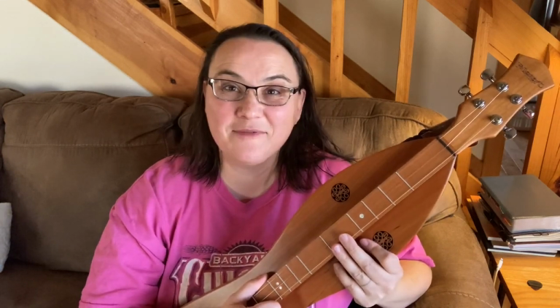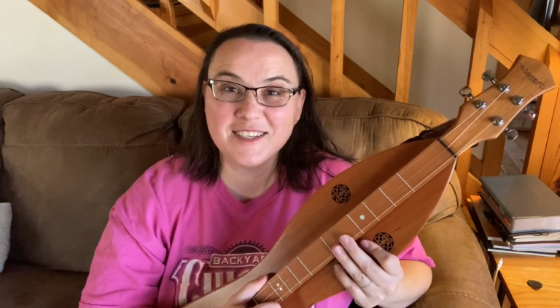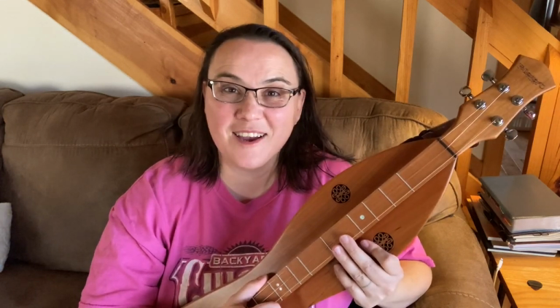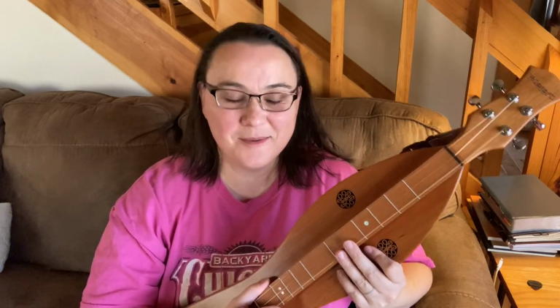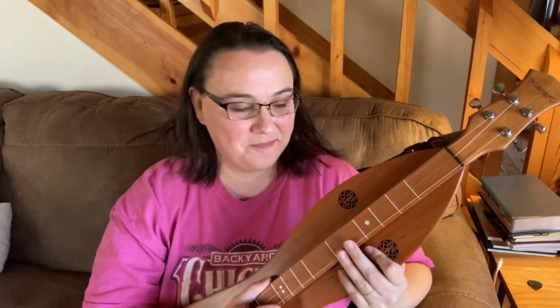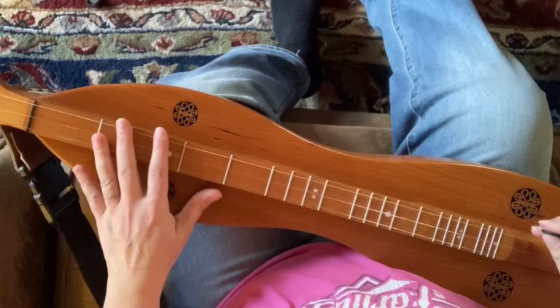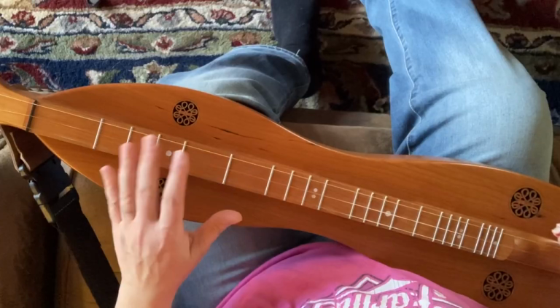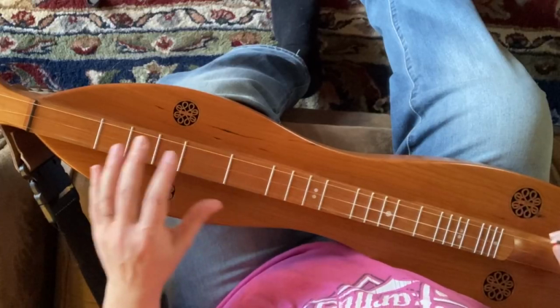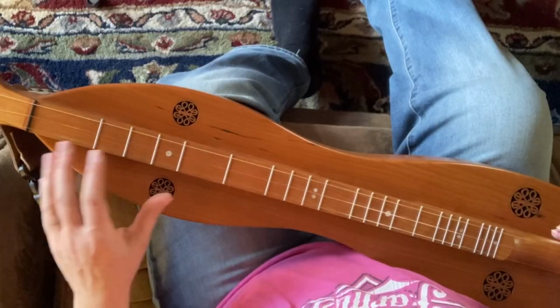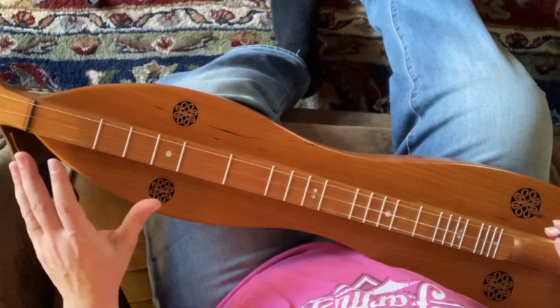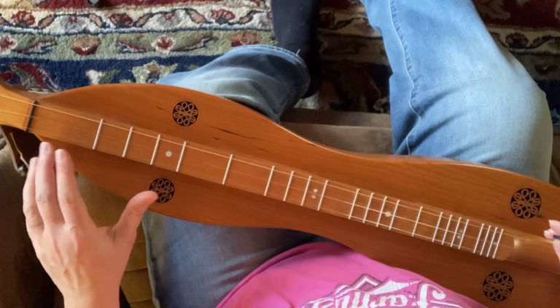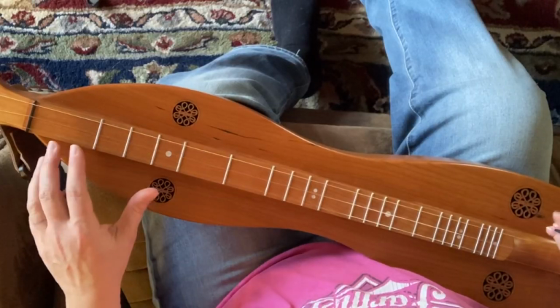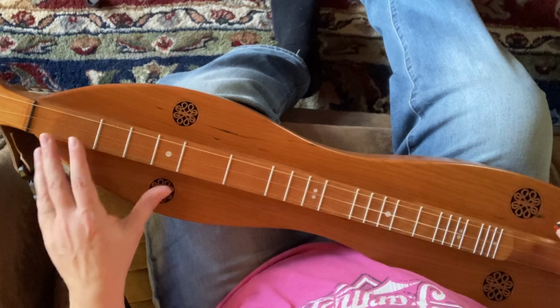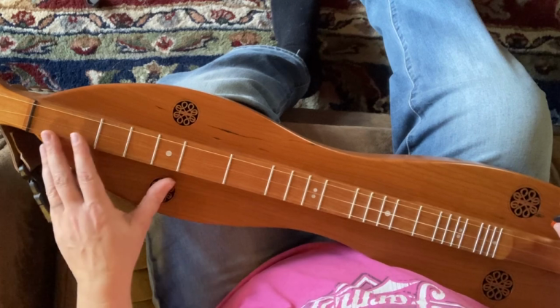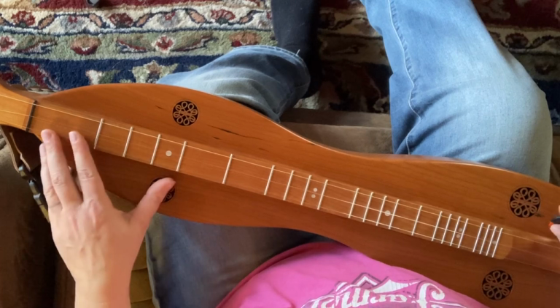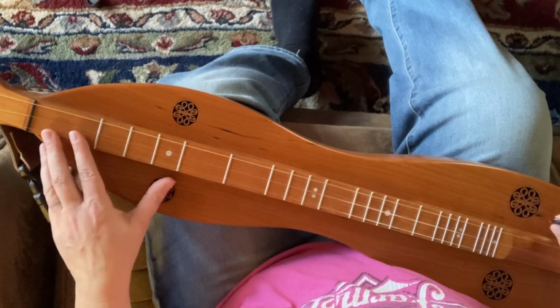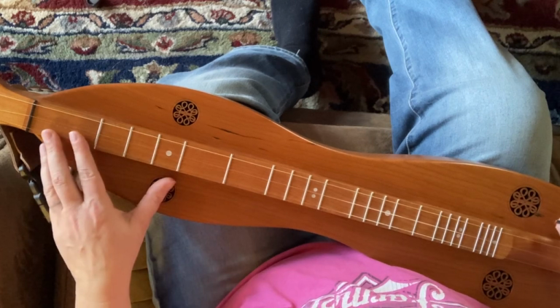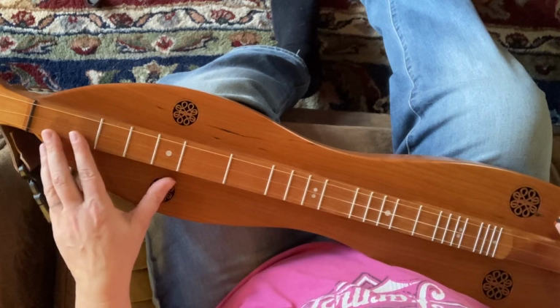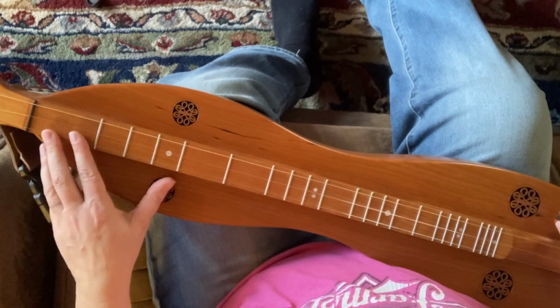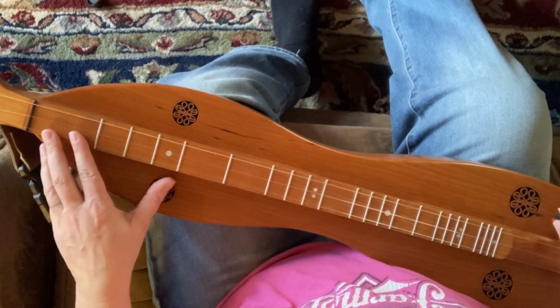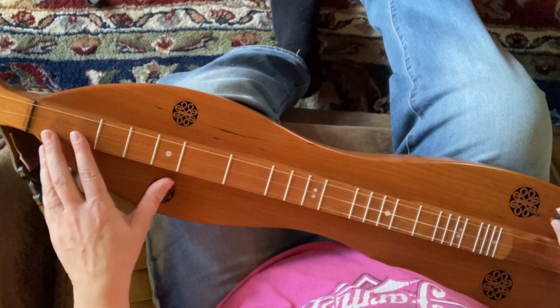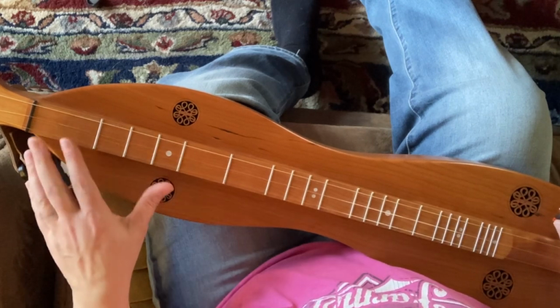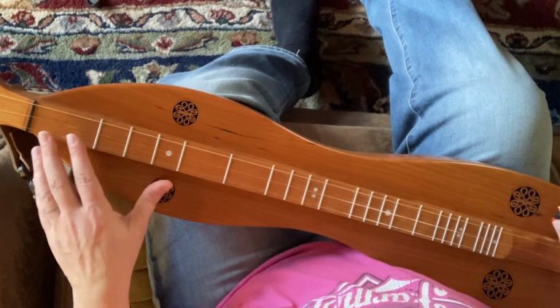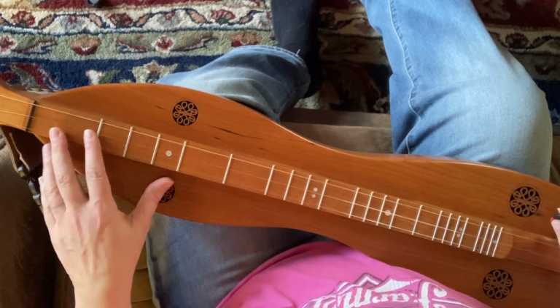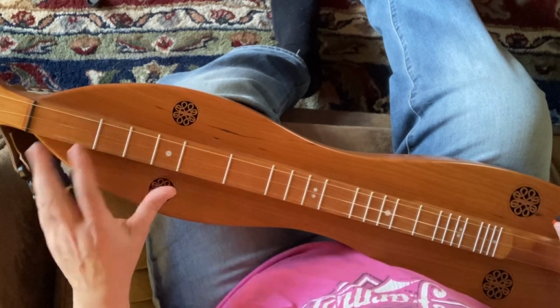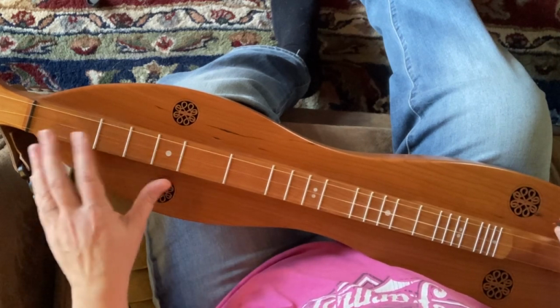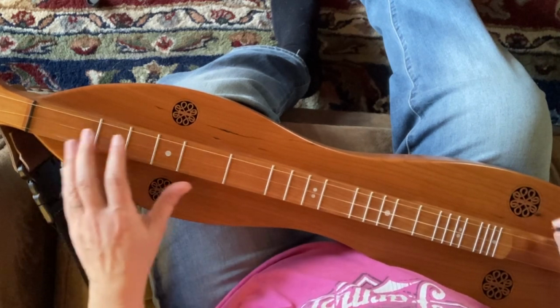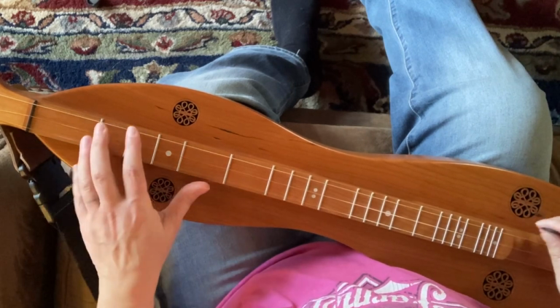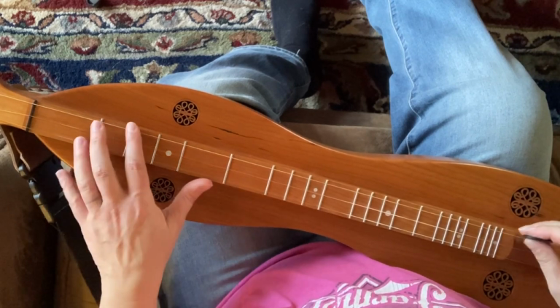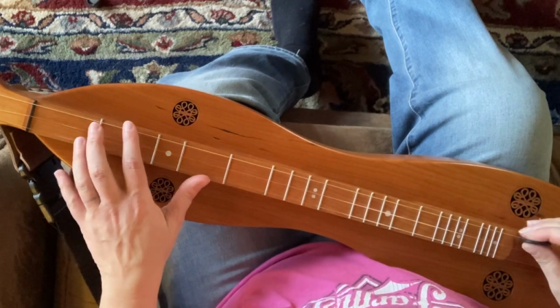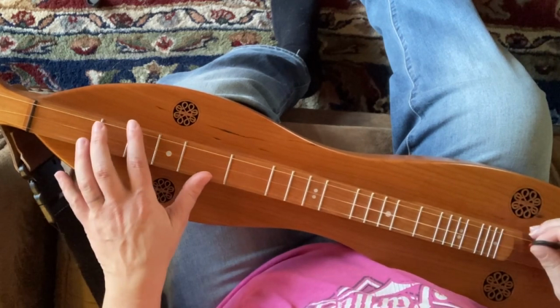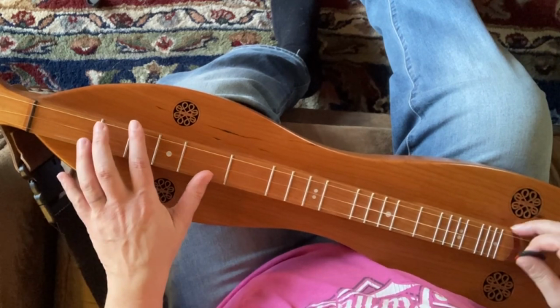I'm going to go ahead and play through my intermediate version for you — not slow, not fast, kind of in between.